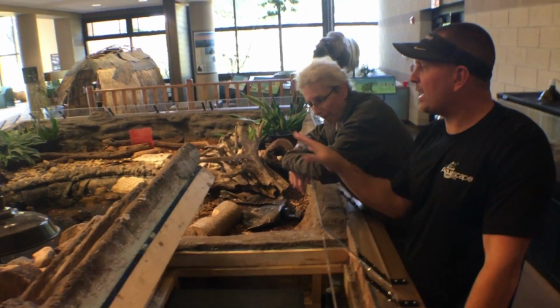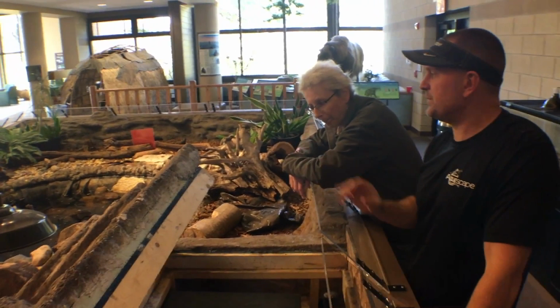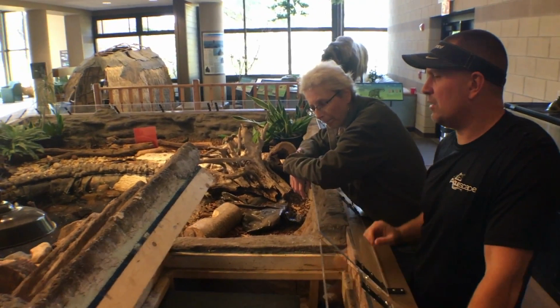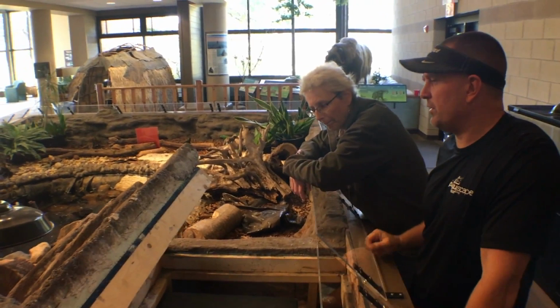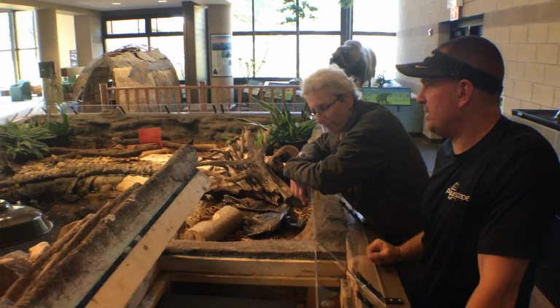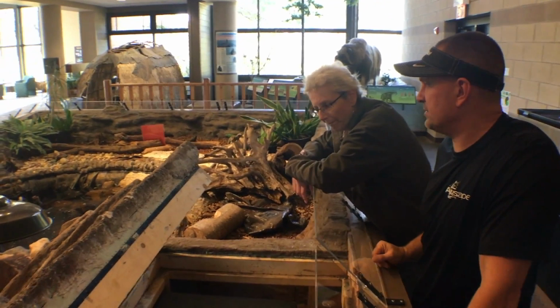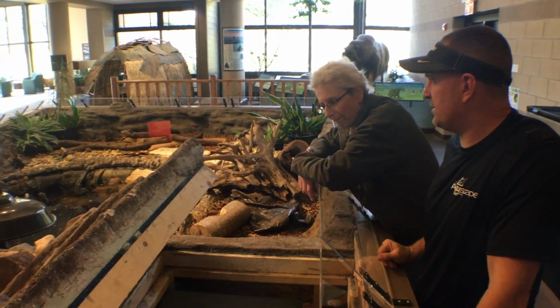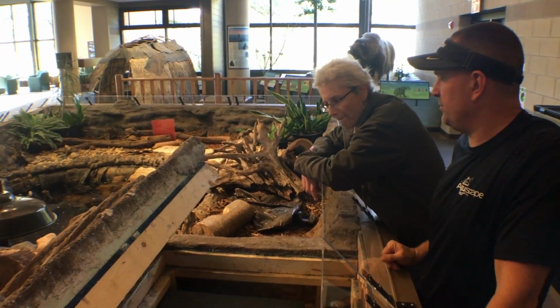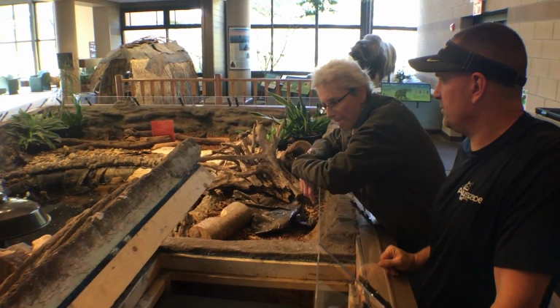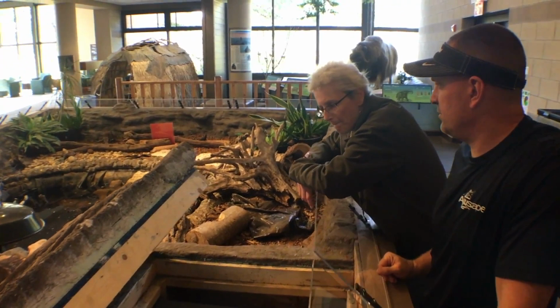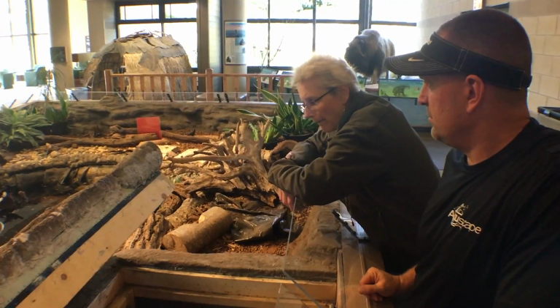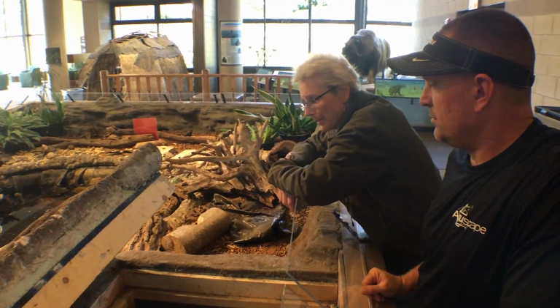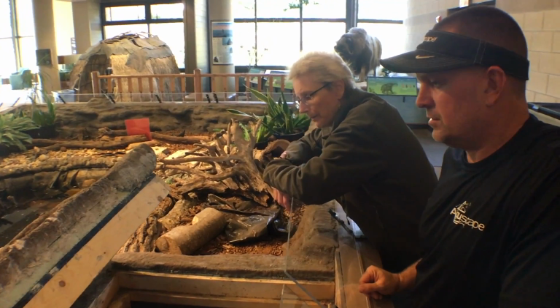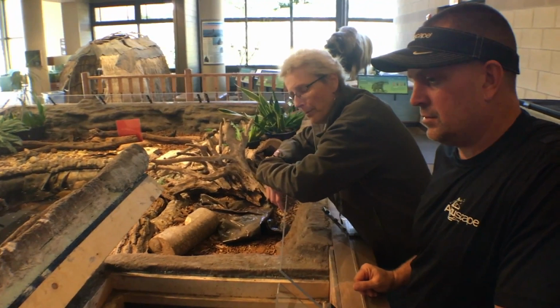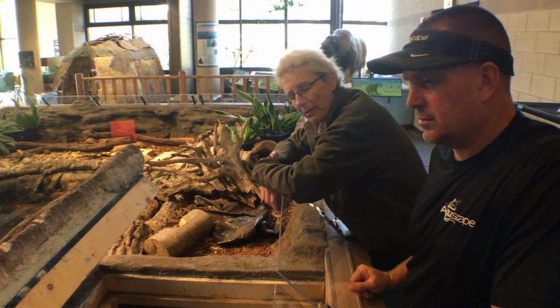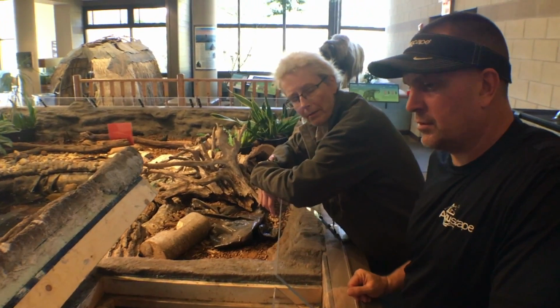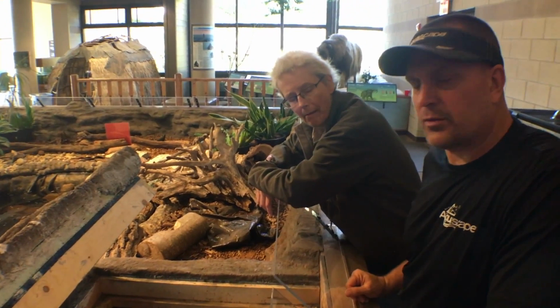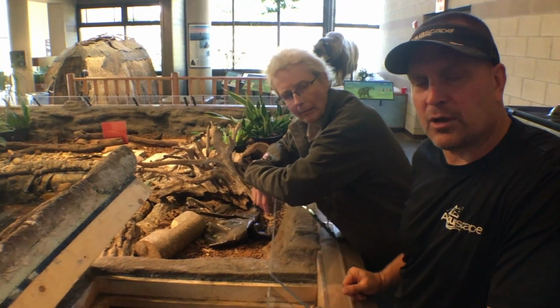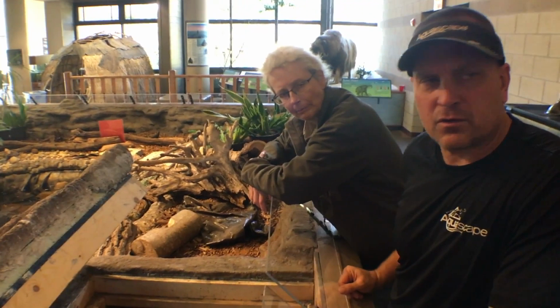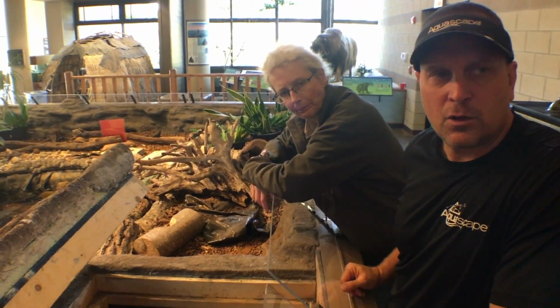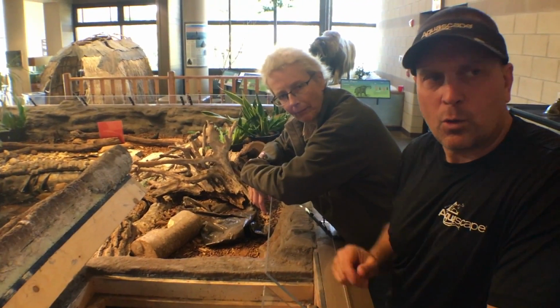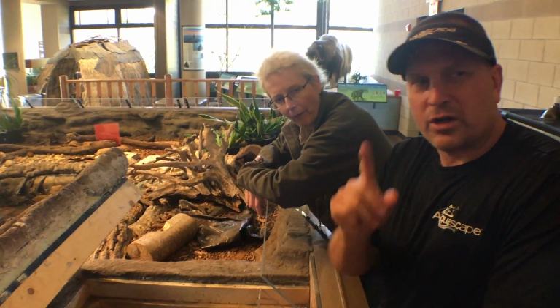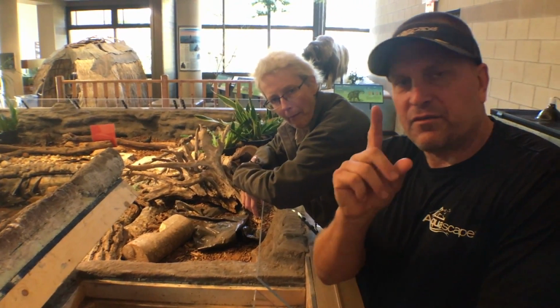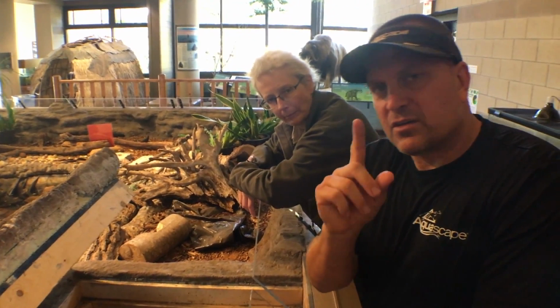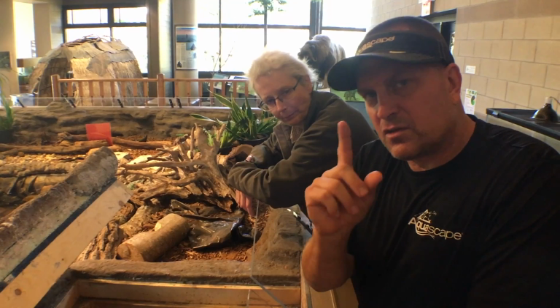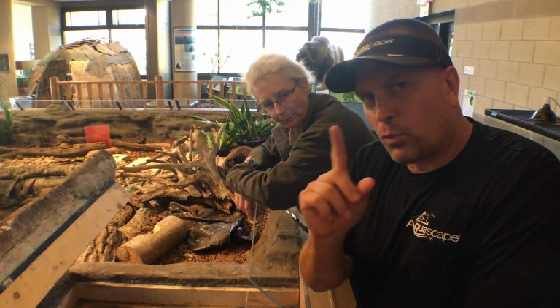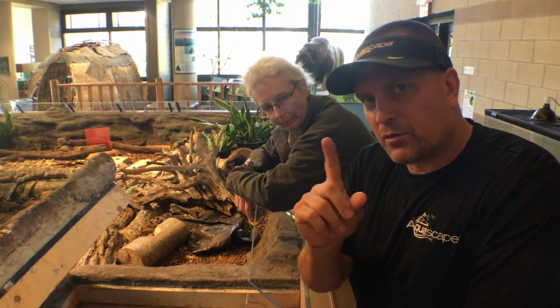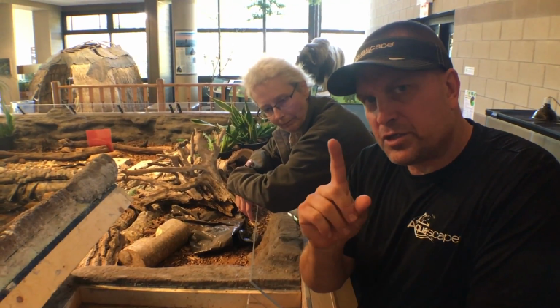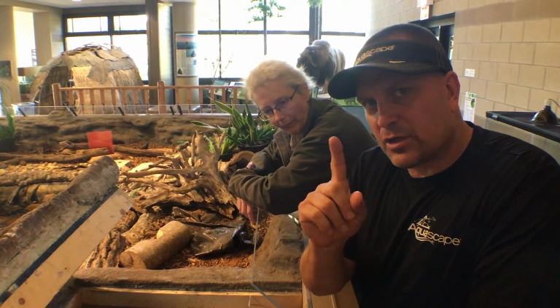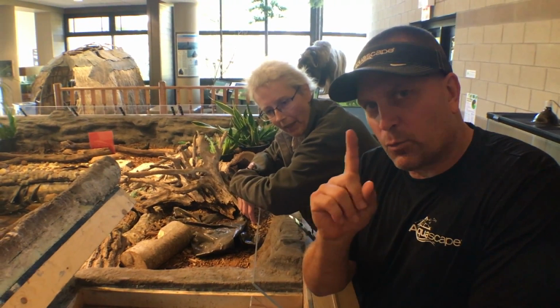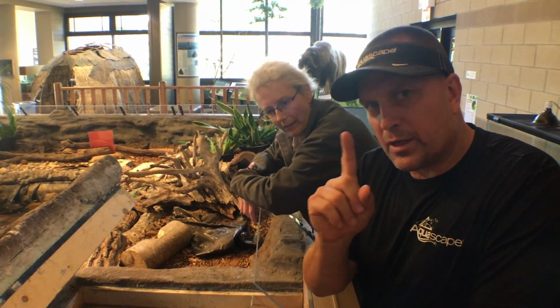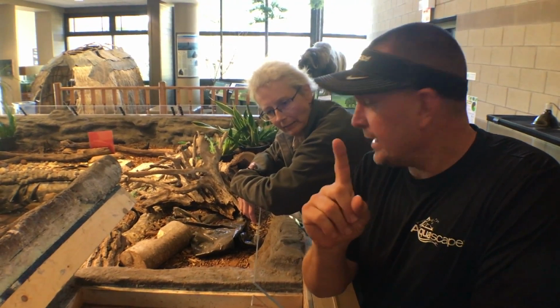Approximately how long does it take this guy to do this? I would say three months. We're going to fix this water feature in one day.